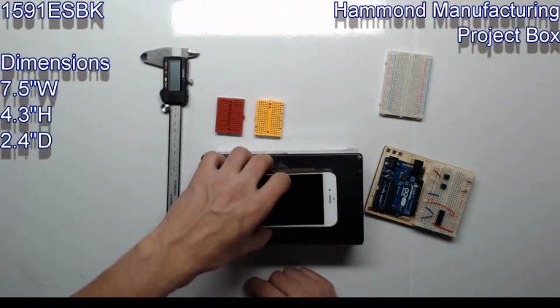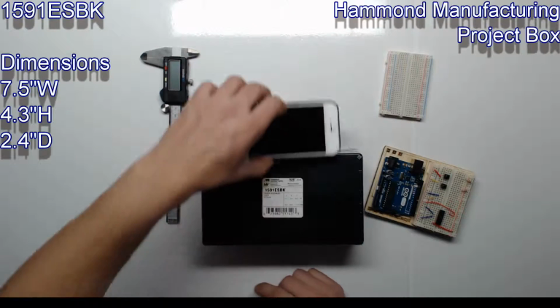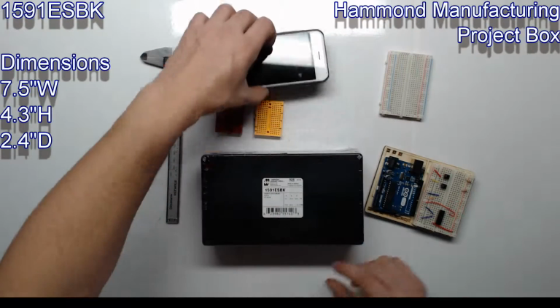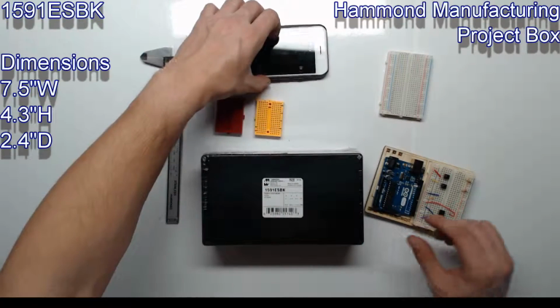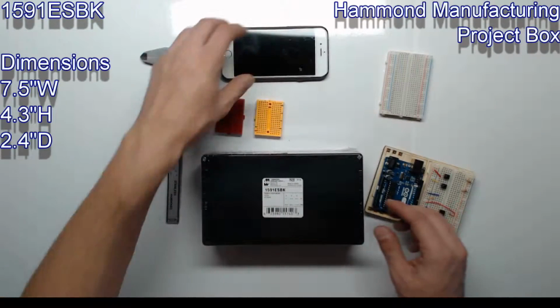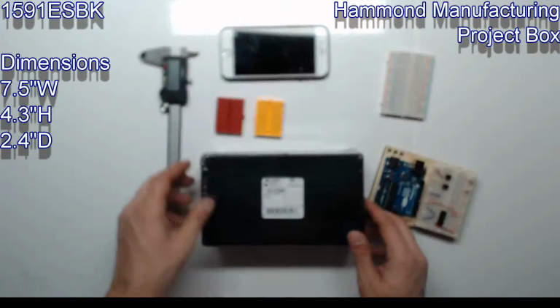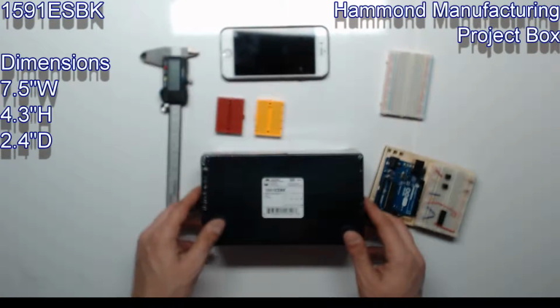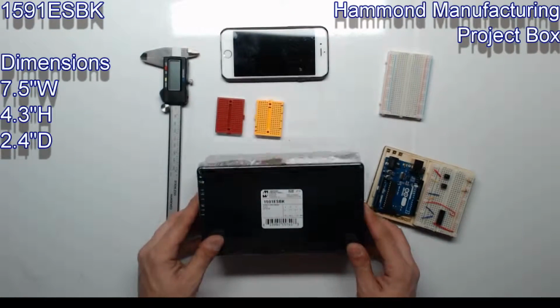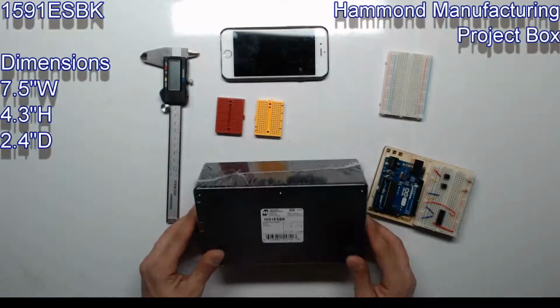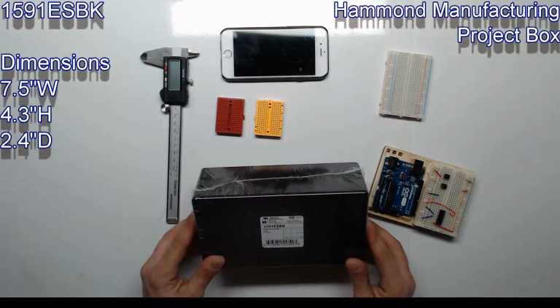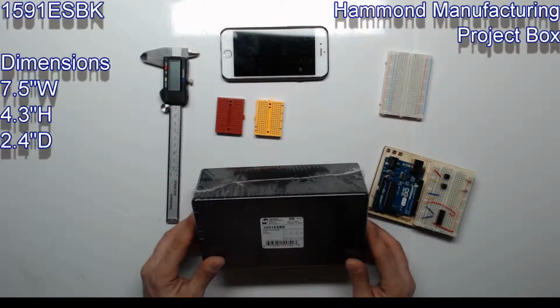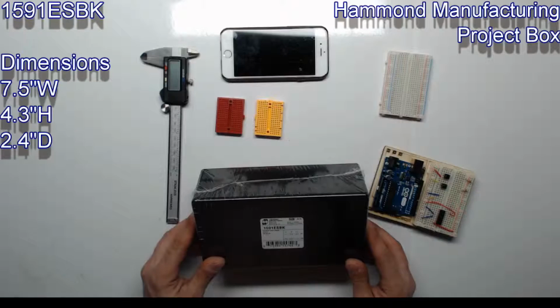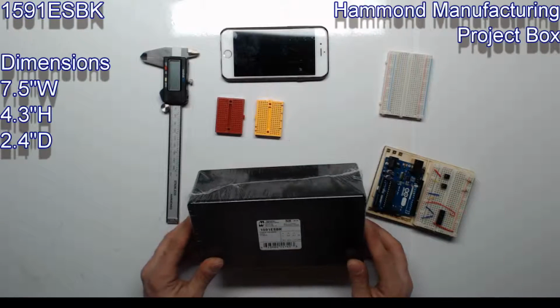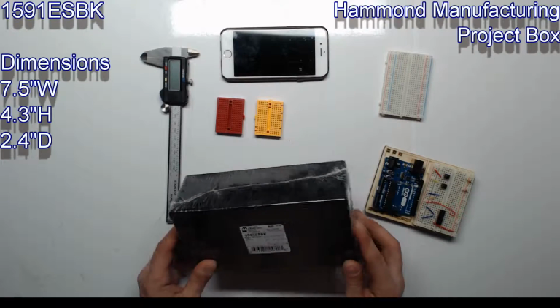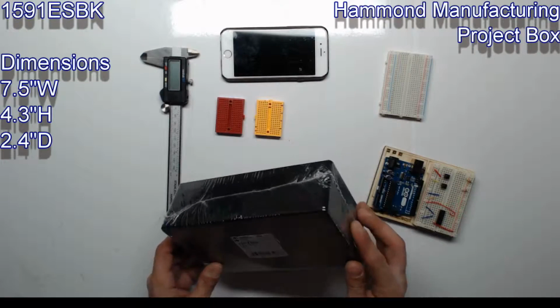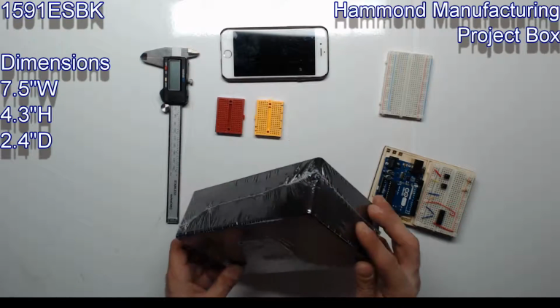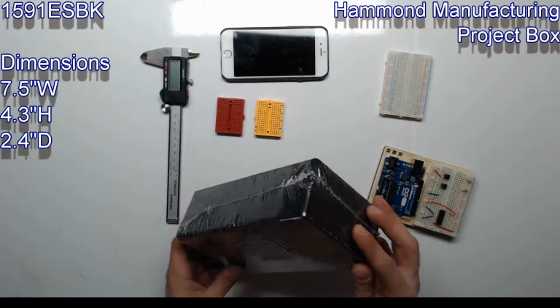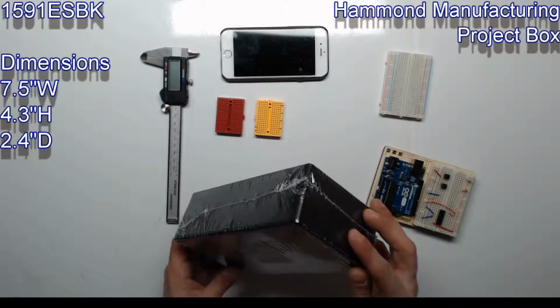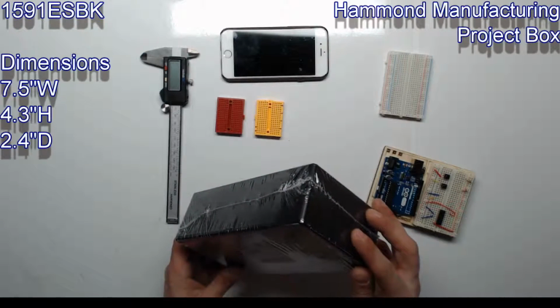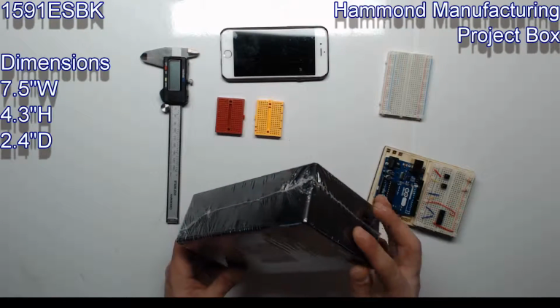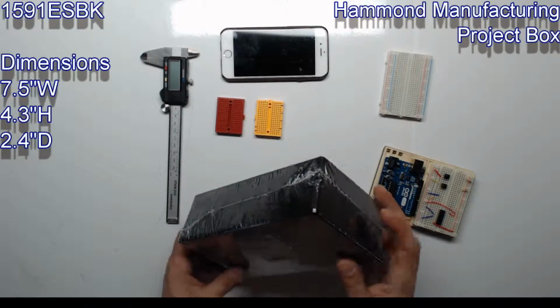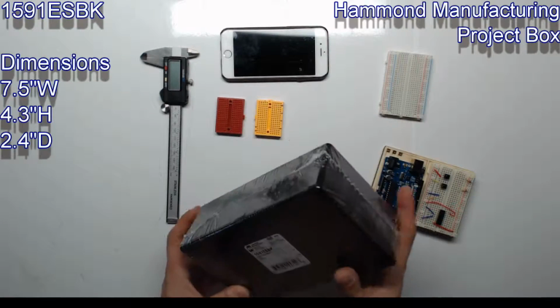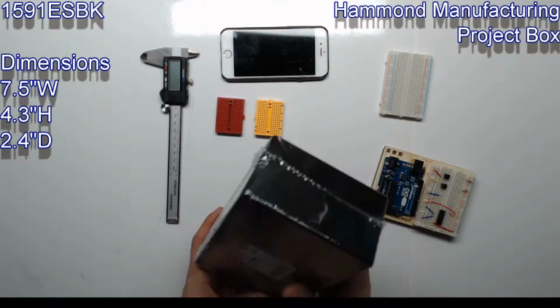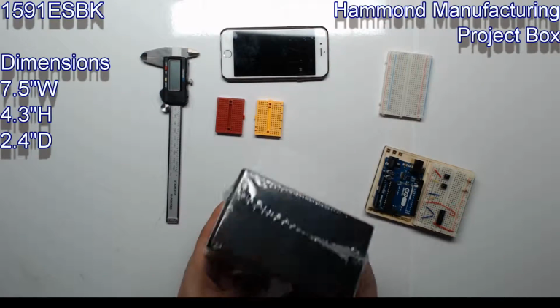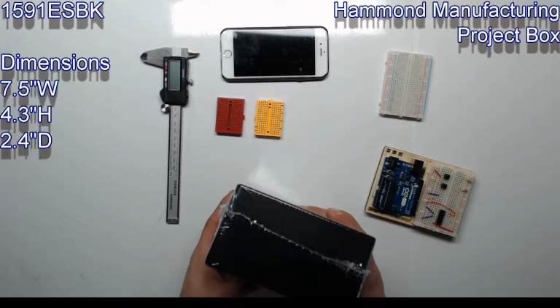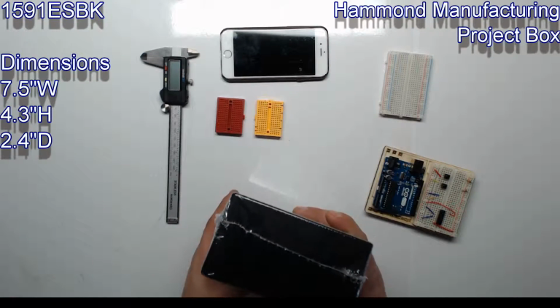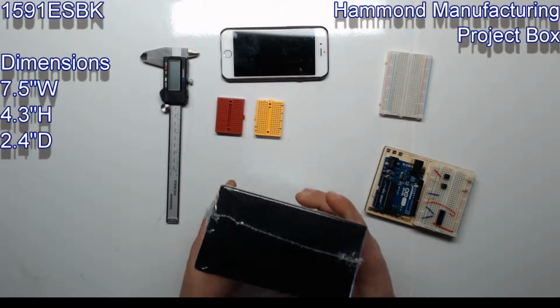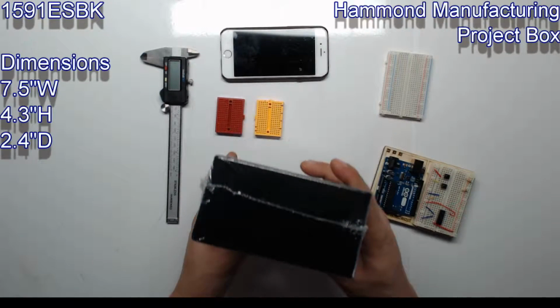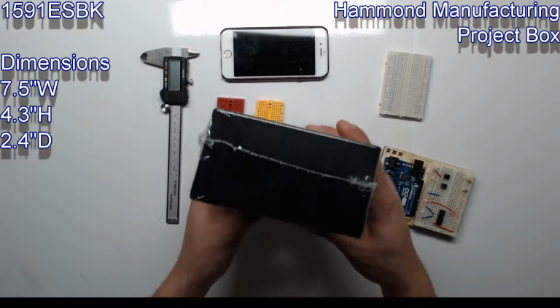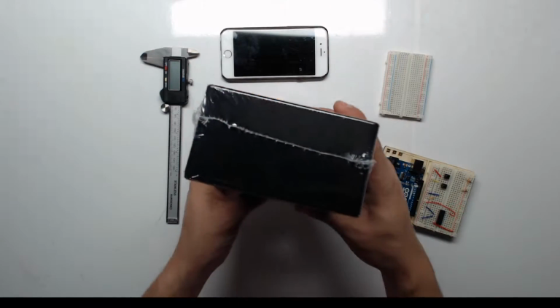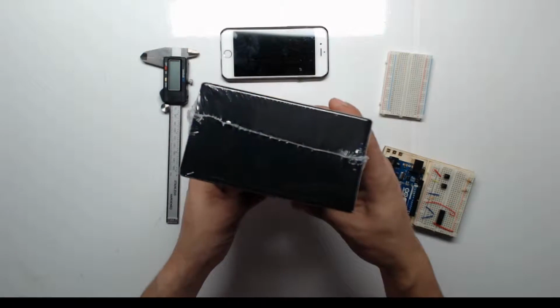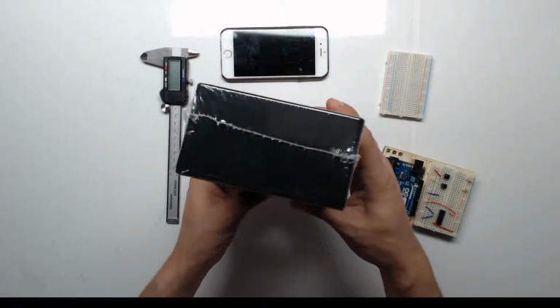This is a good box if you have a lot of circuitry and need multiple Arduinos, or have a lot of sensors or connectors.